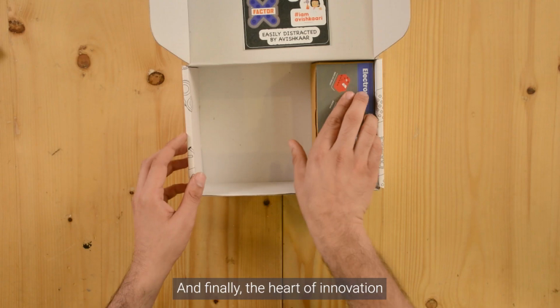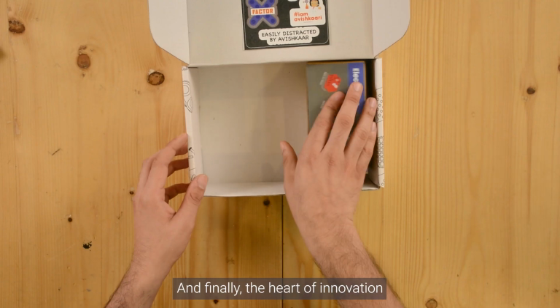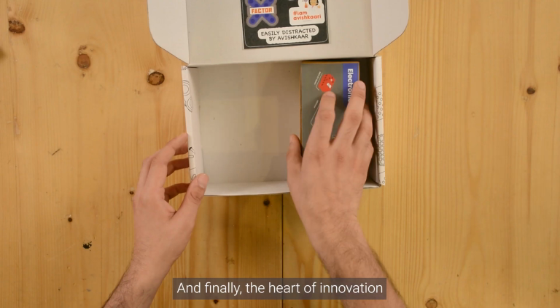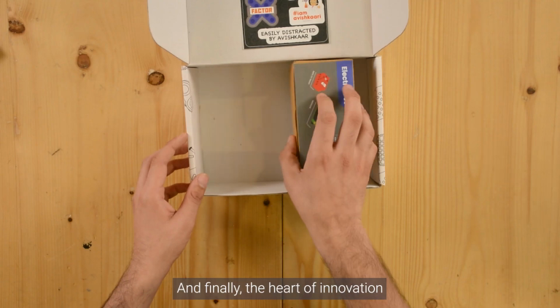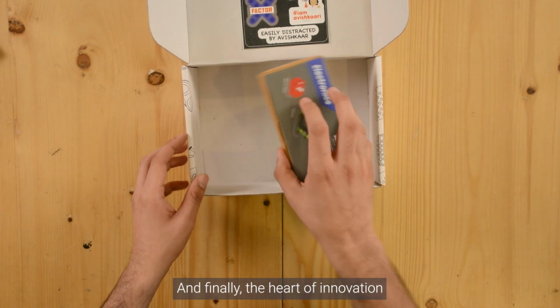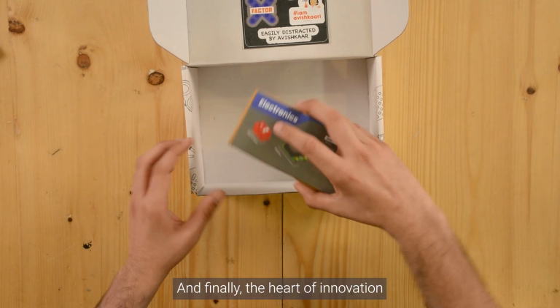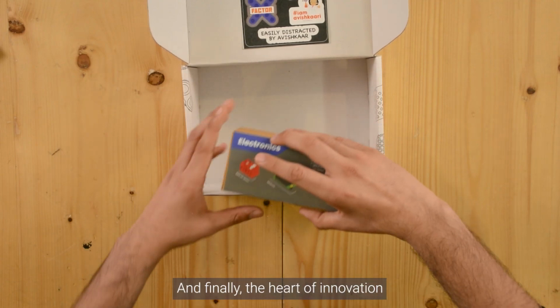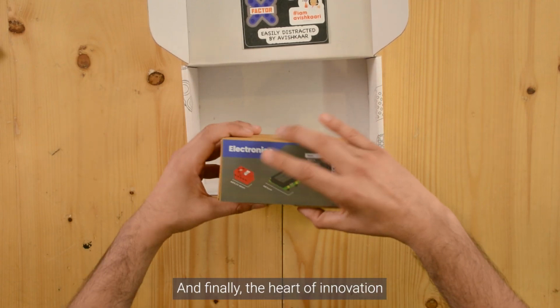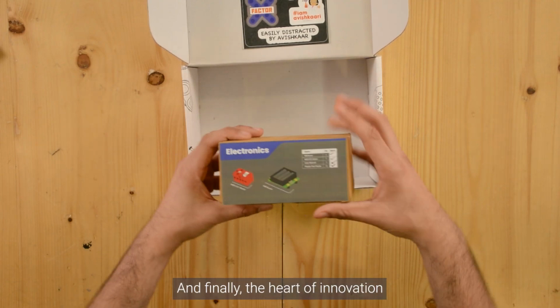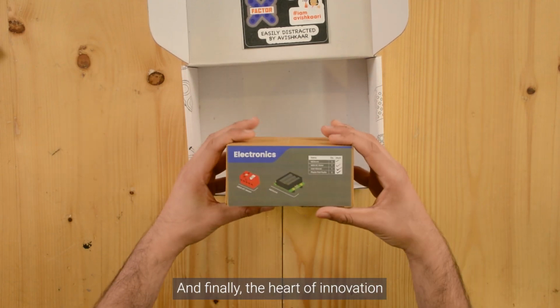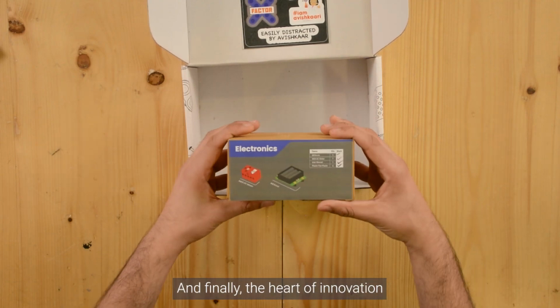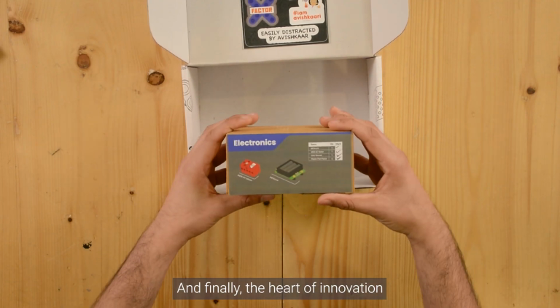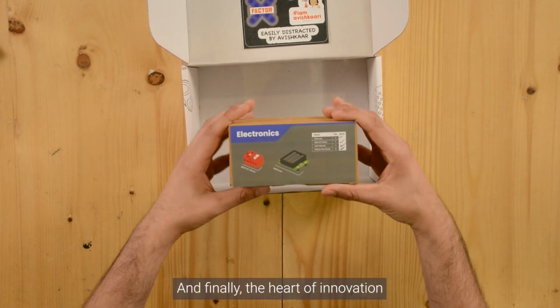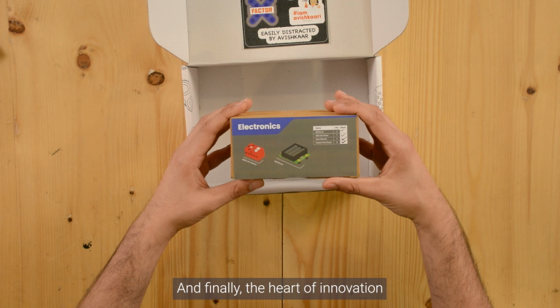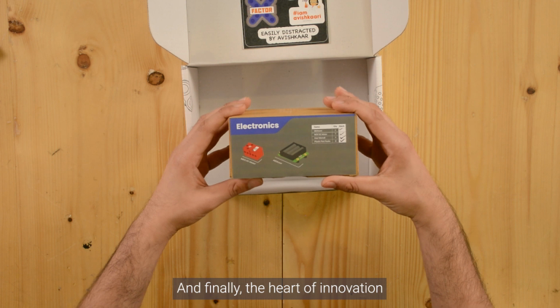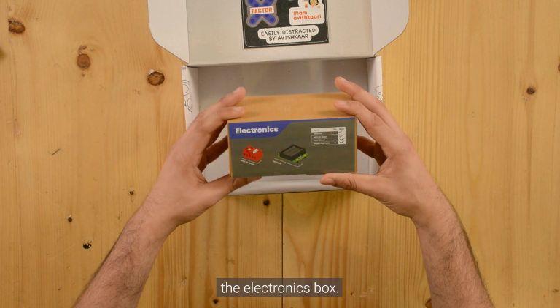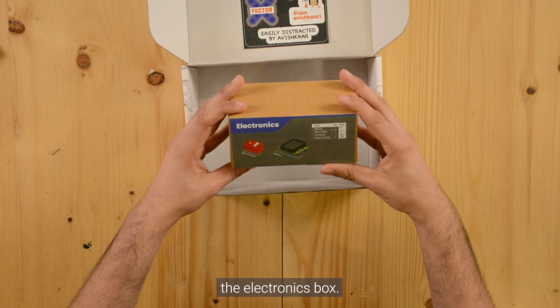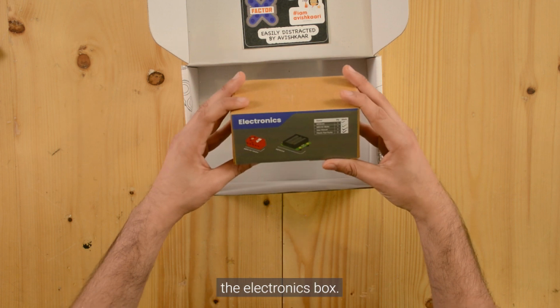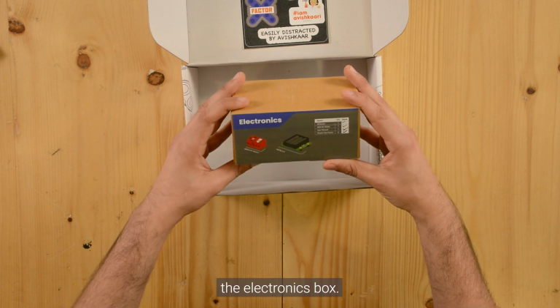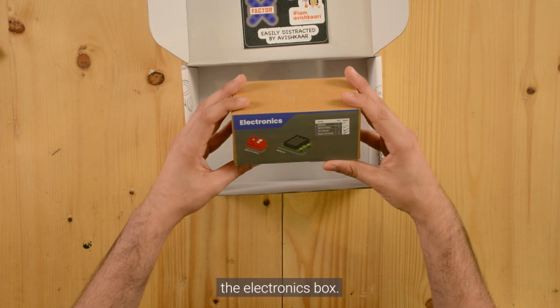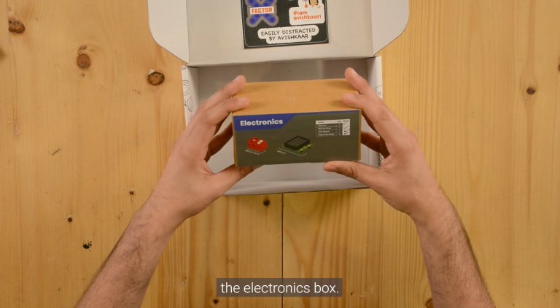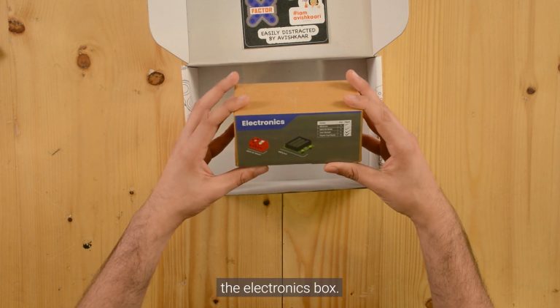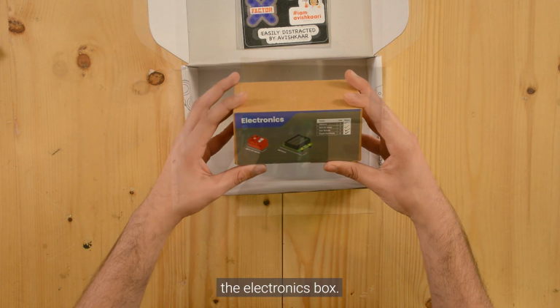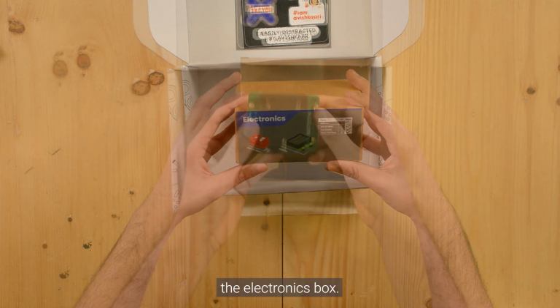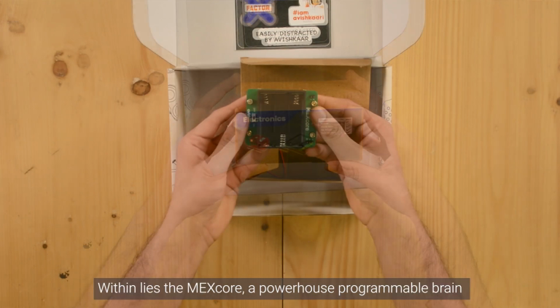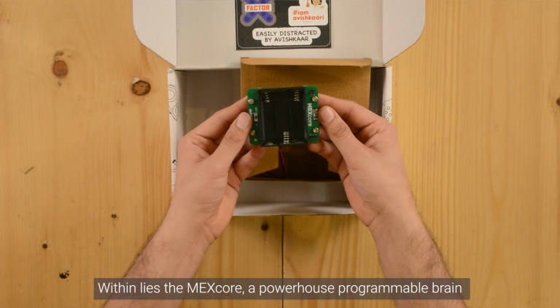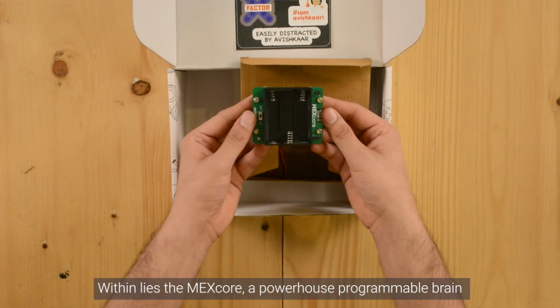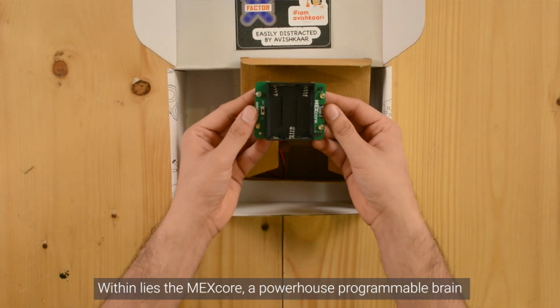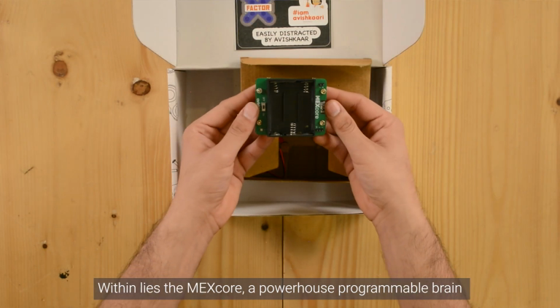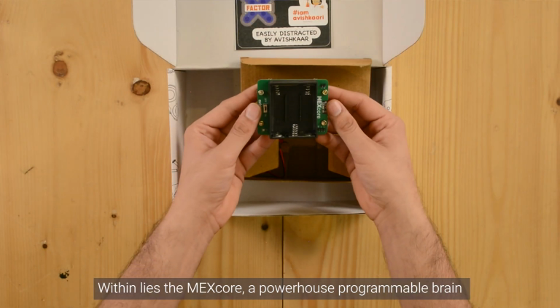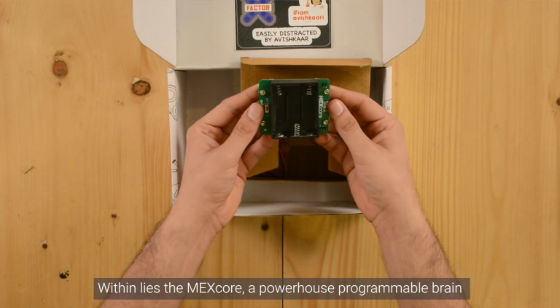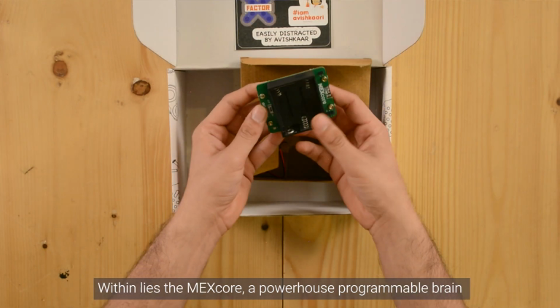And finally, the heart of innovation — the electronics box. Within lies the MEX Core, a powerhouse programmable brain.